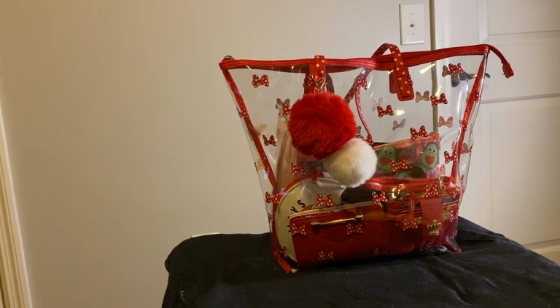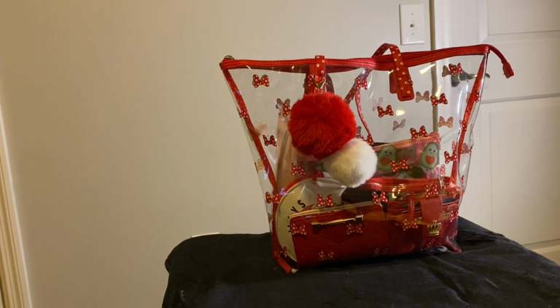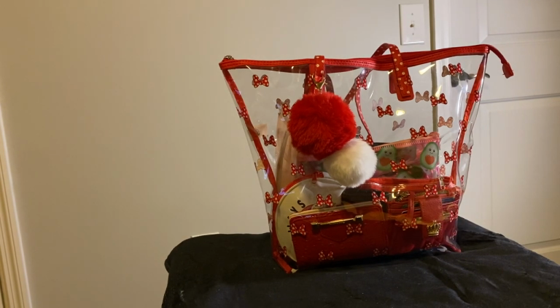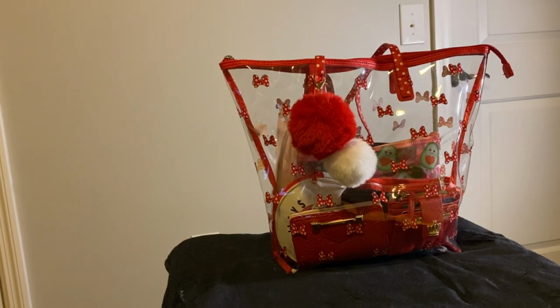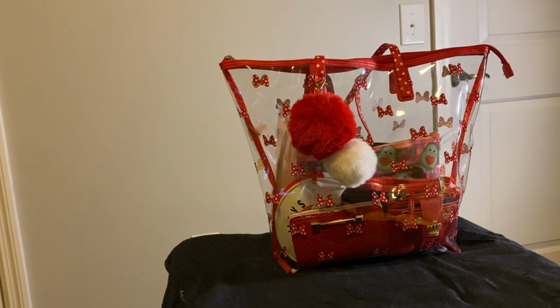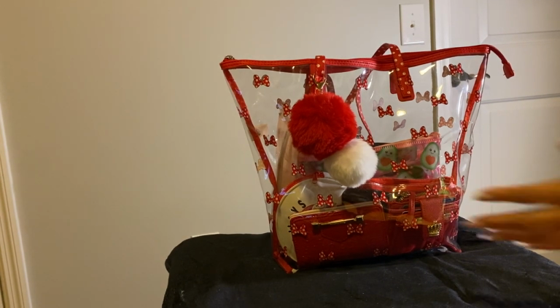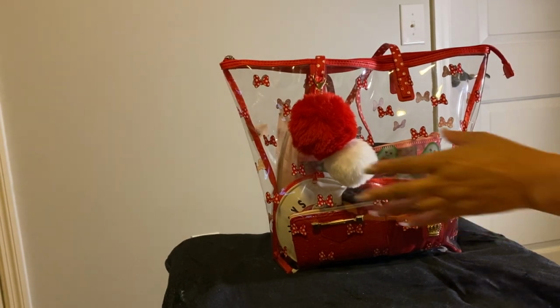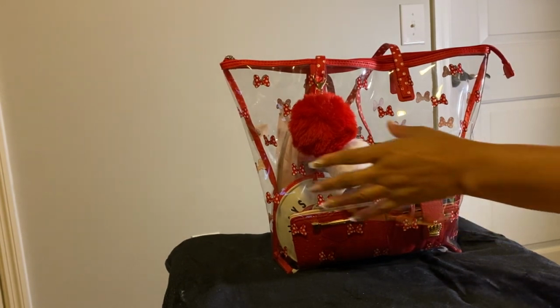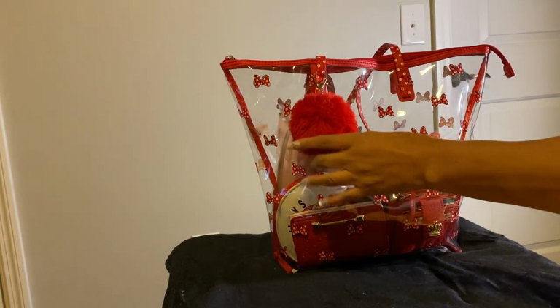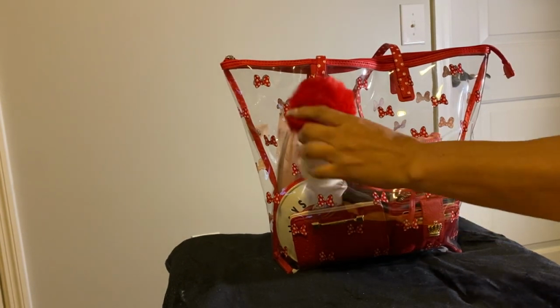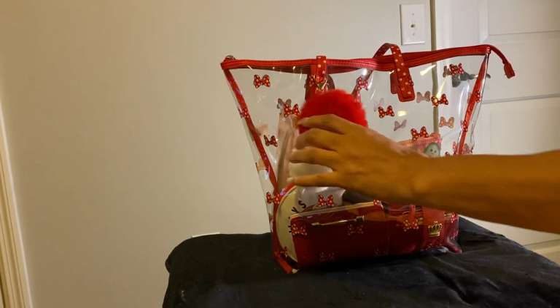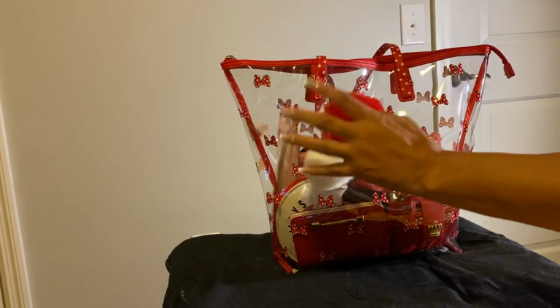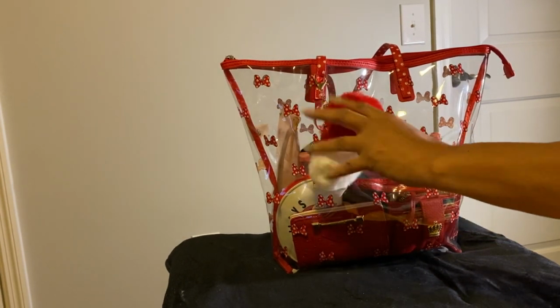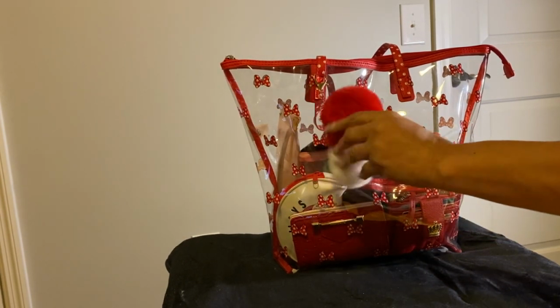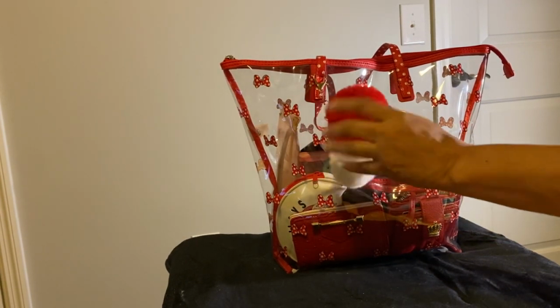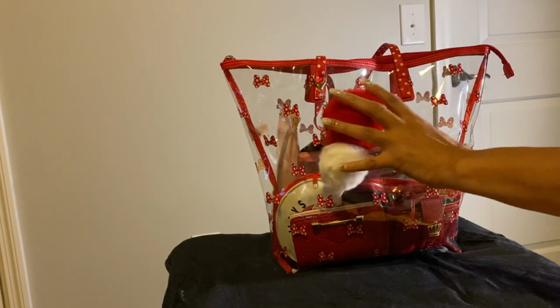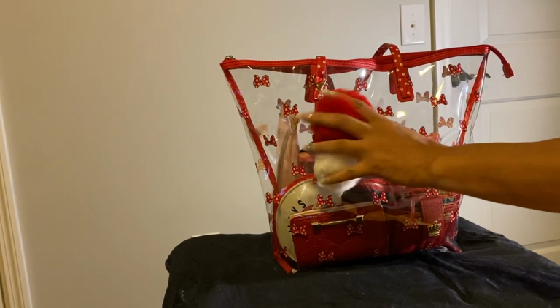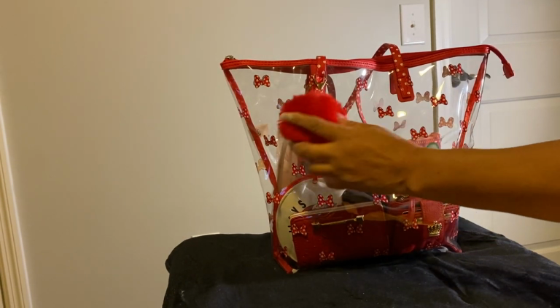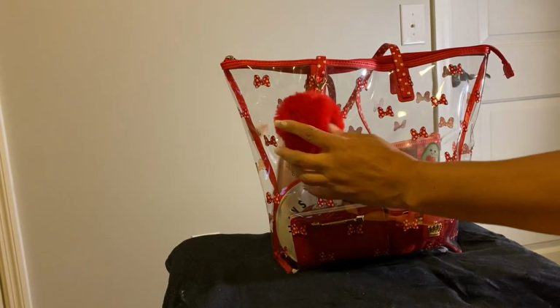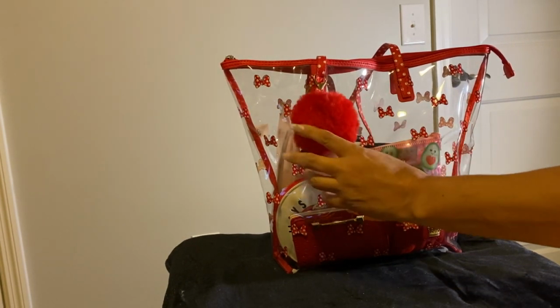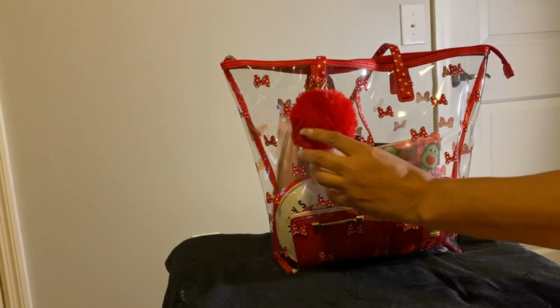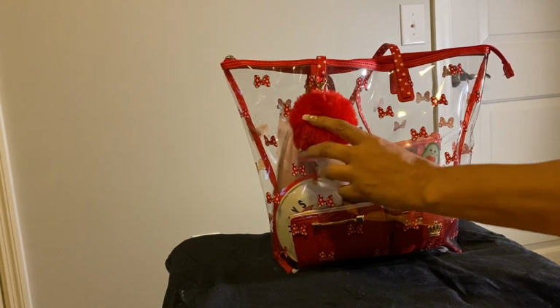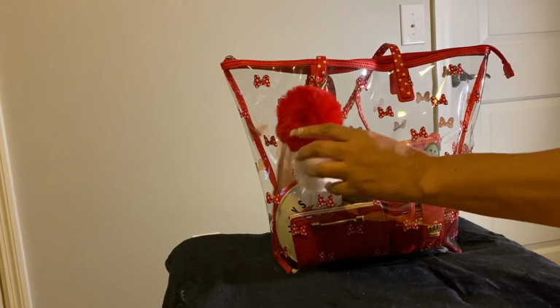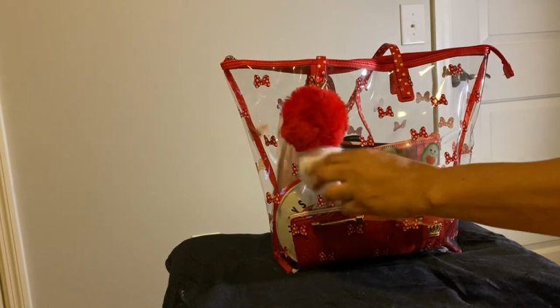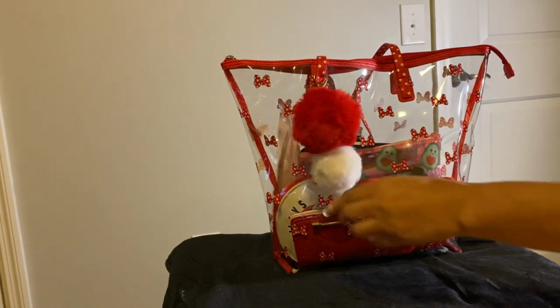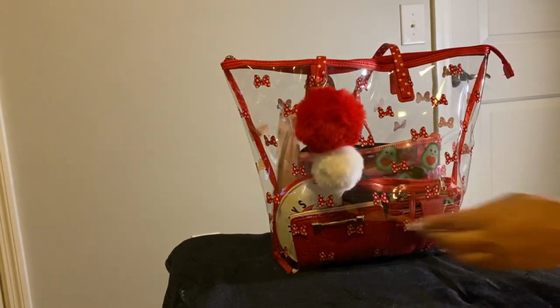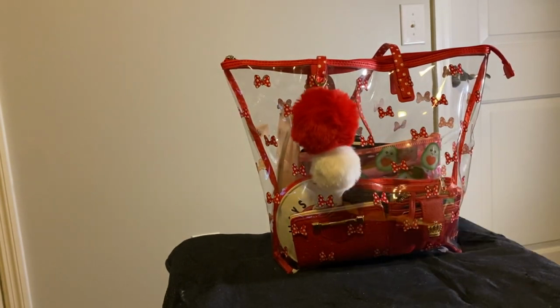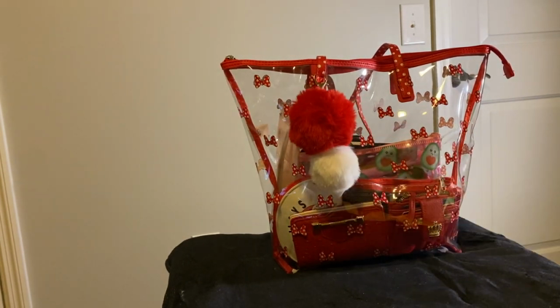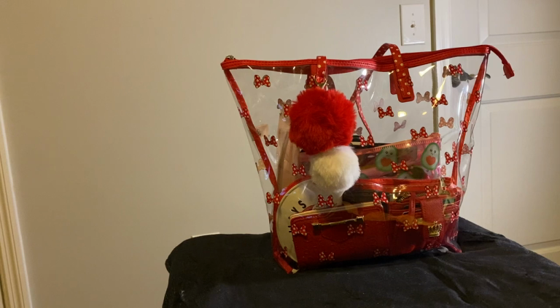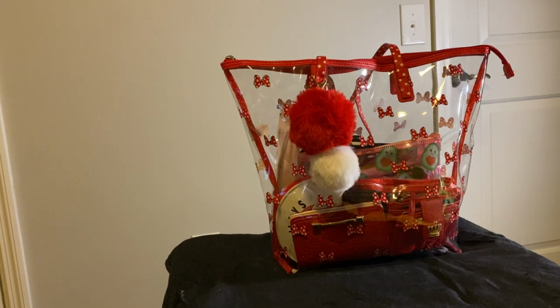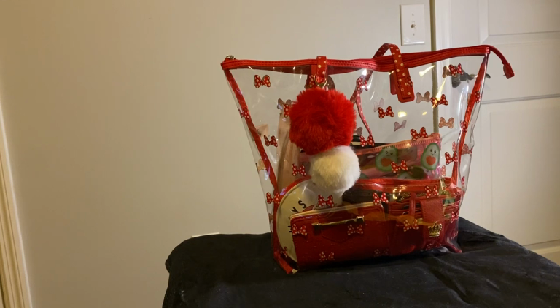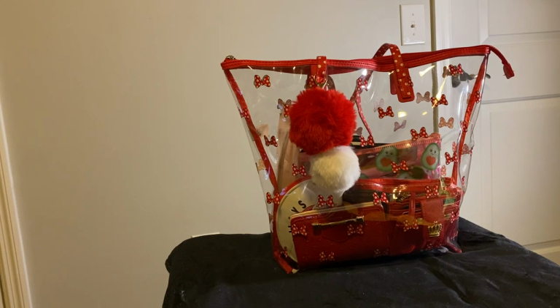On the front I got some pompoms, a red and a white one, on the front.